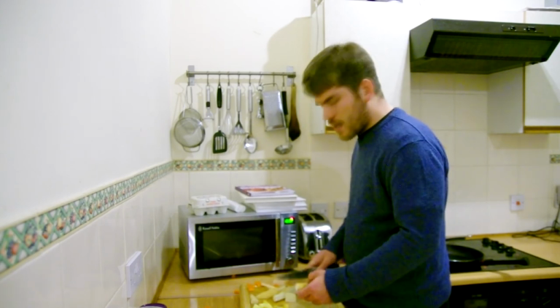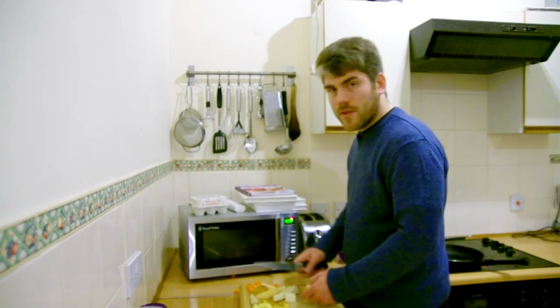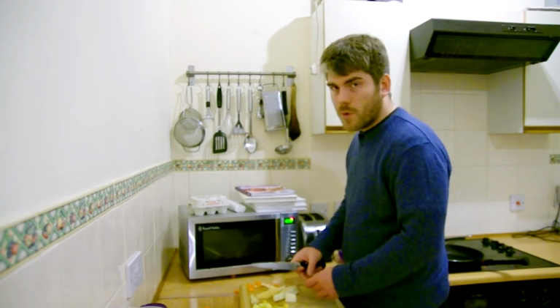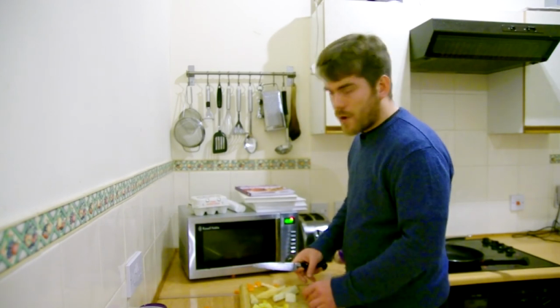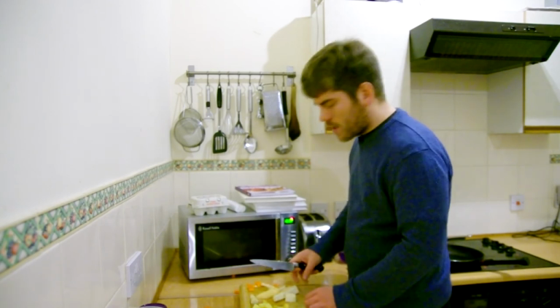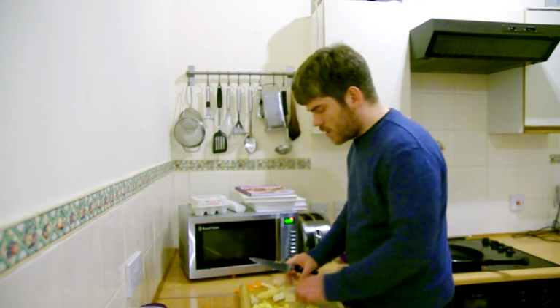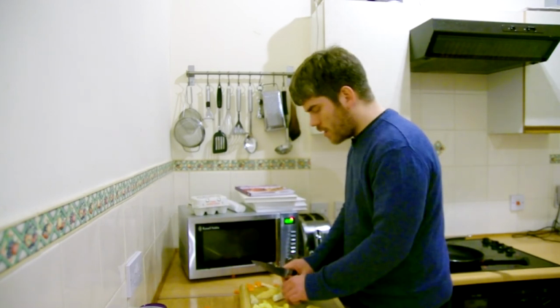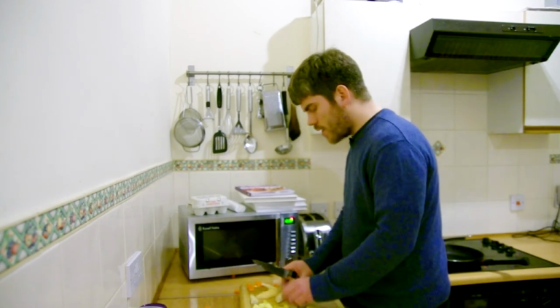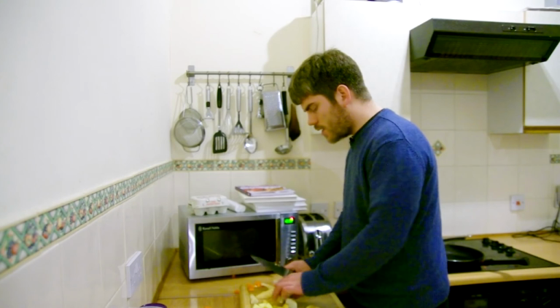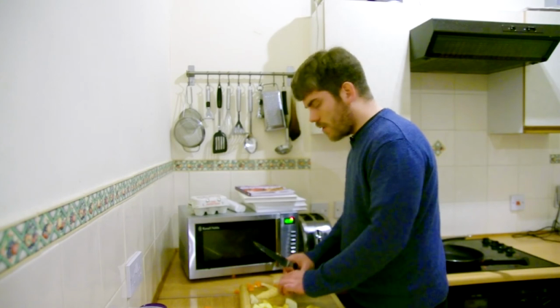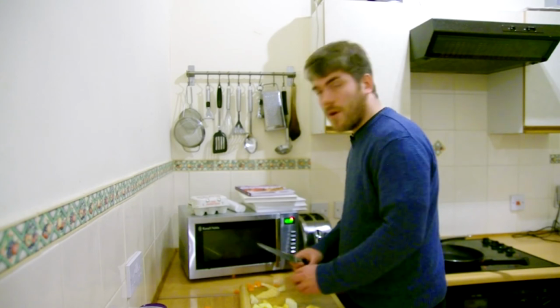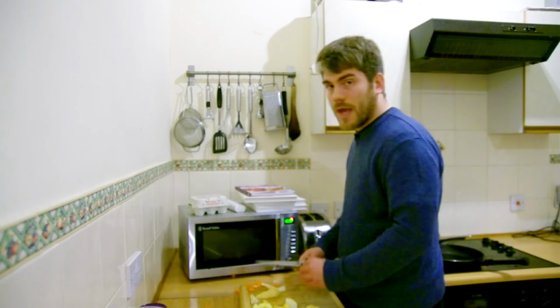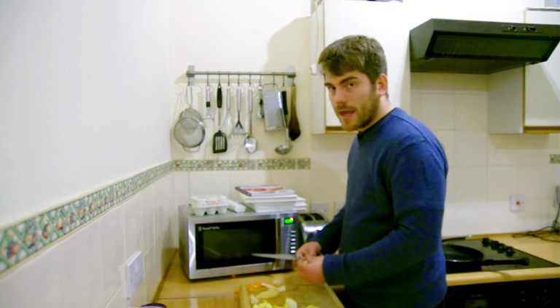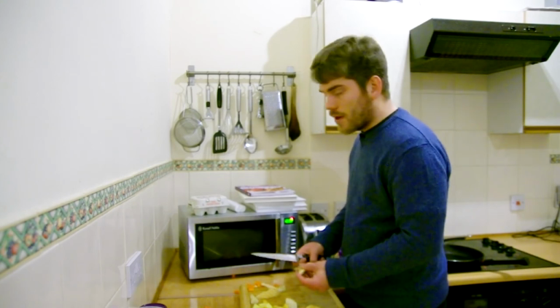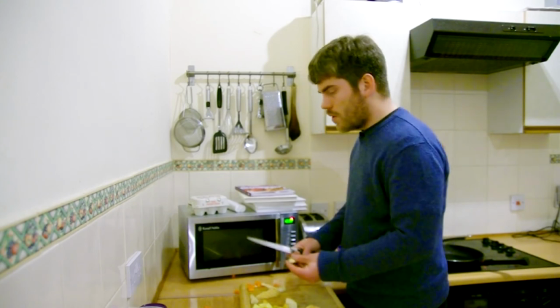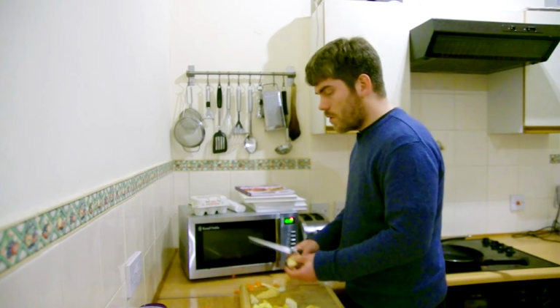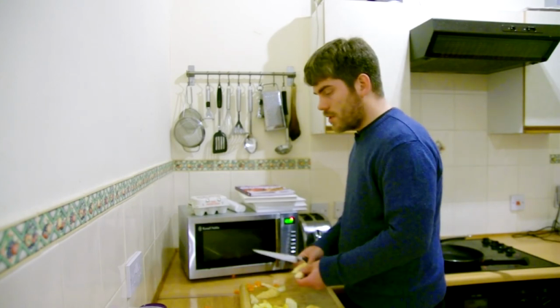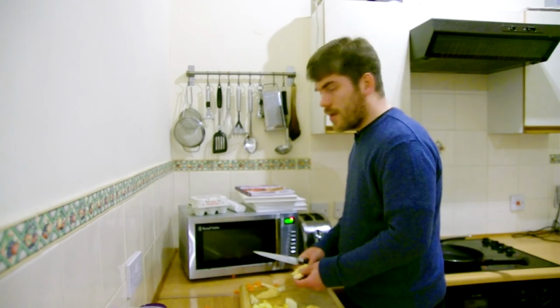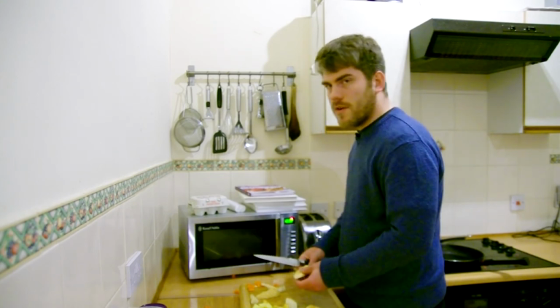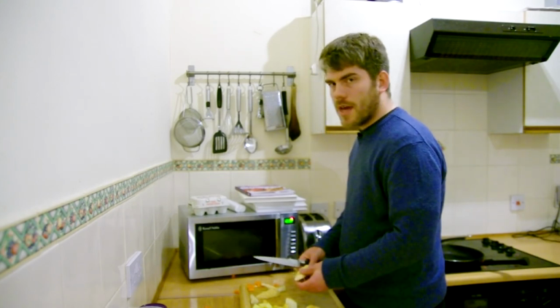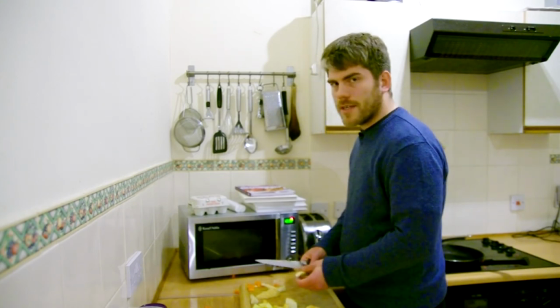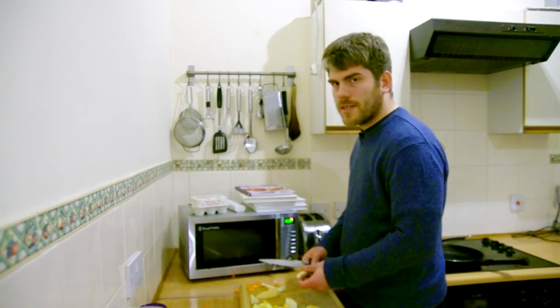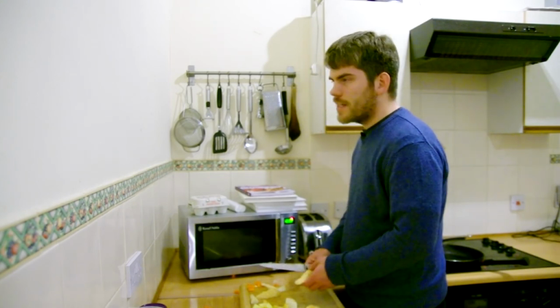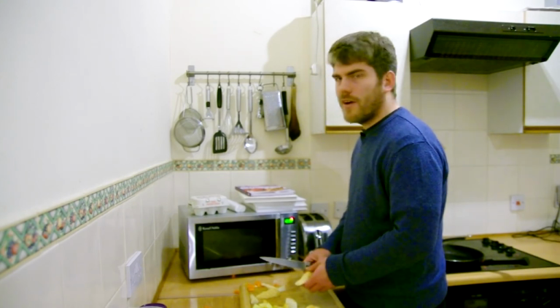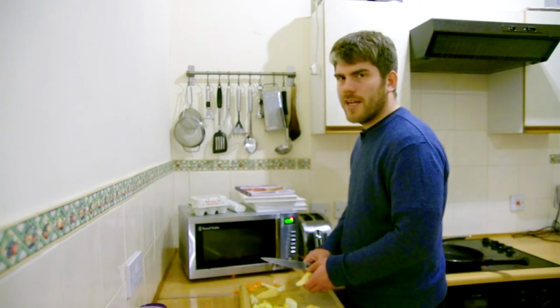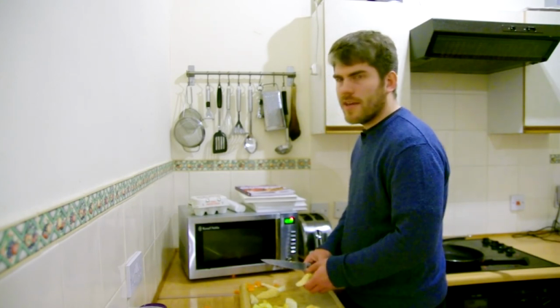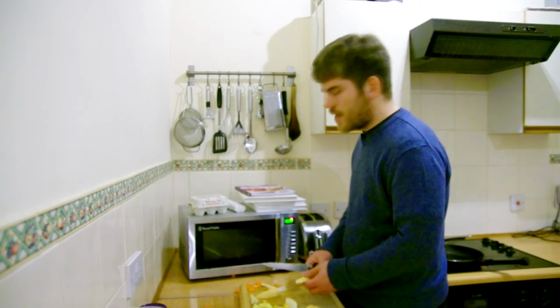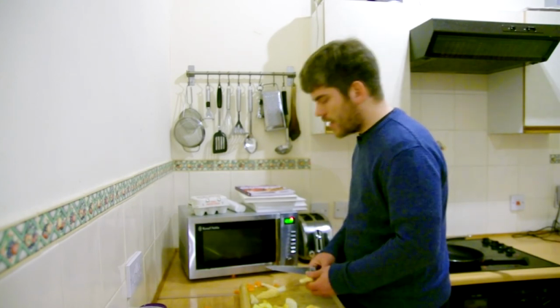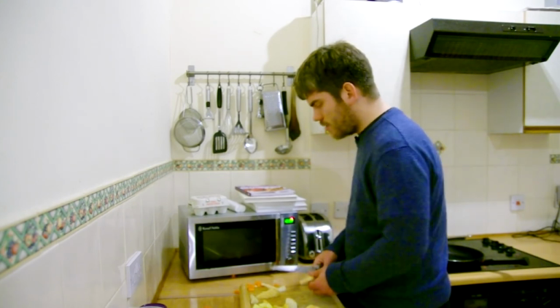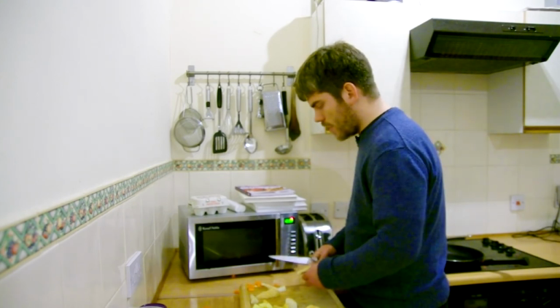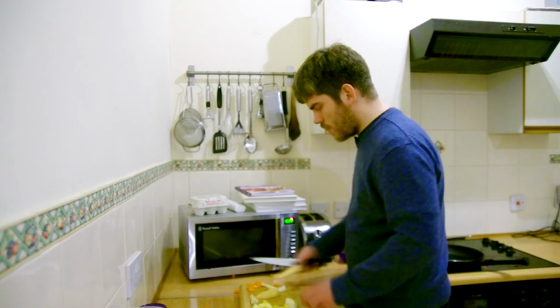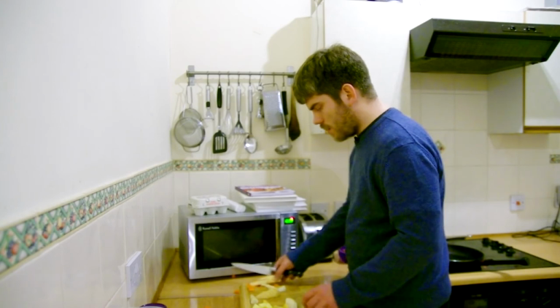Now at this point Mike, I can't decide whether to tell you what I'm making or to let you guess. I think I'm going to let you guess — right, here we go.